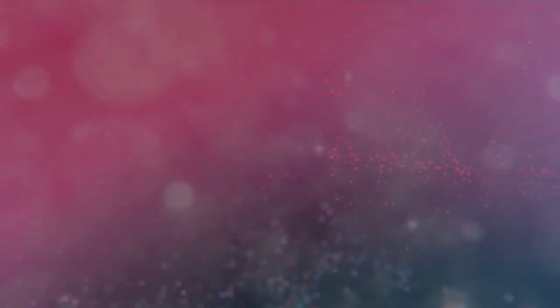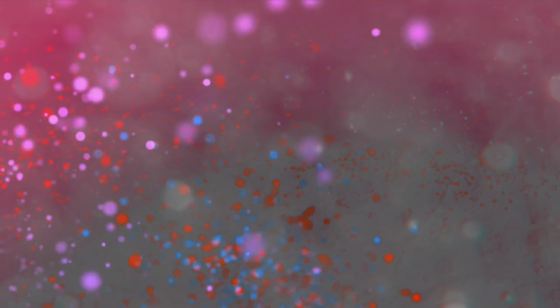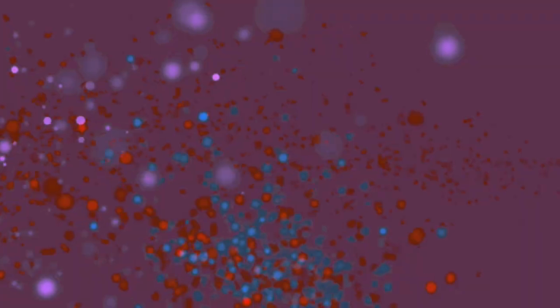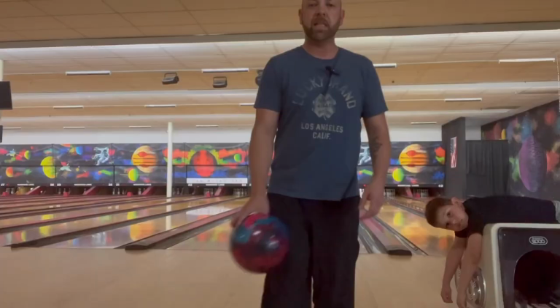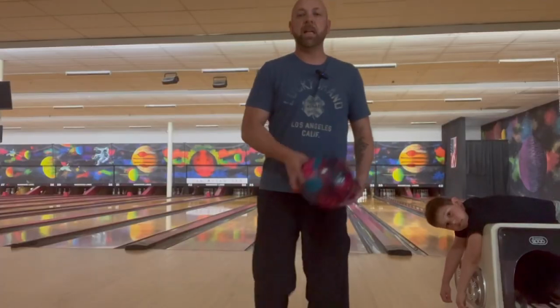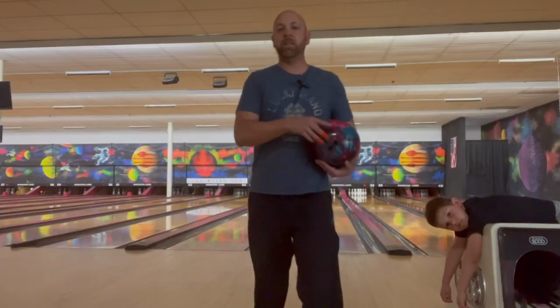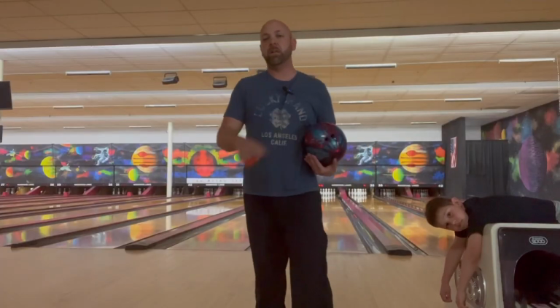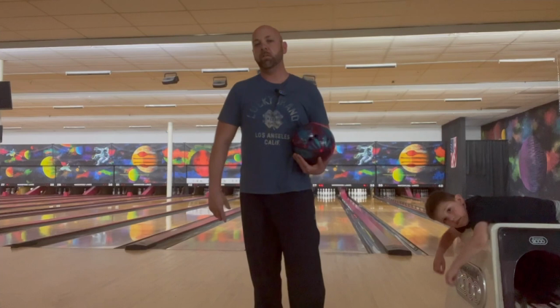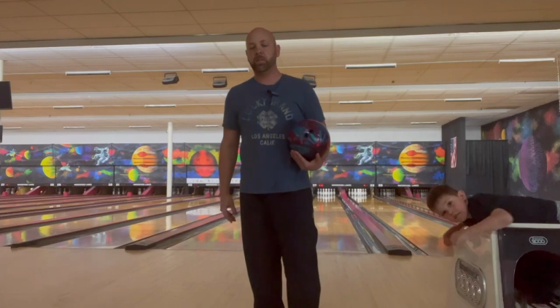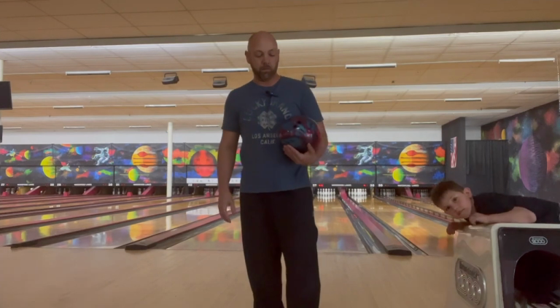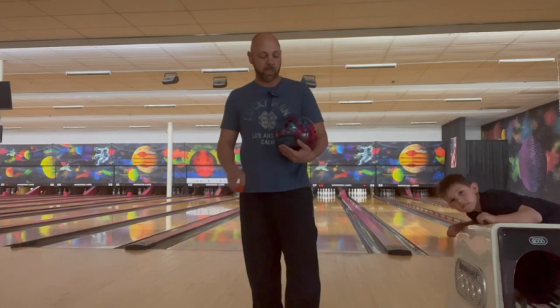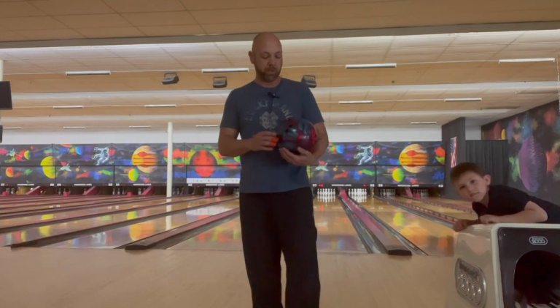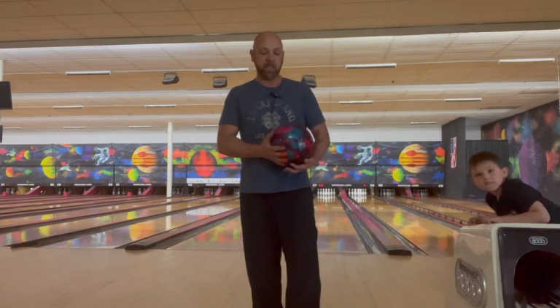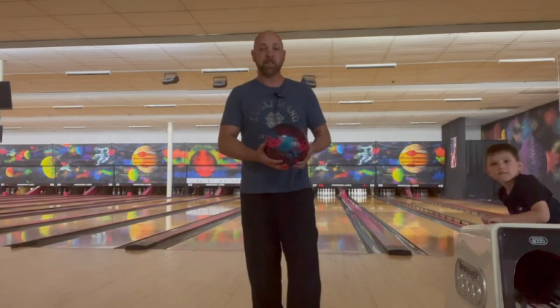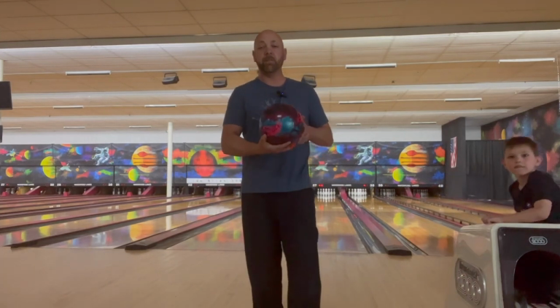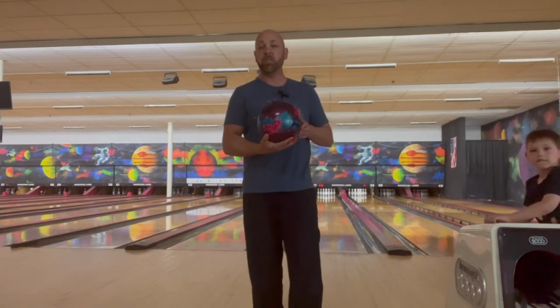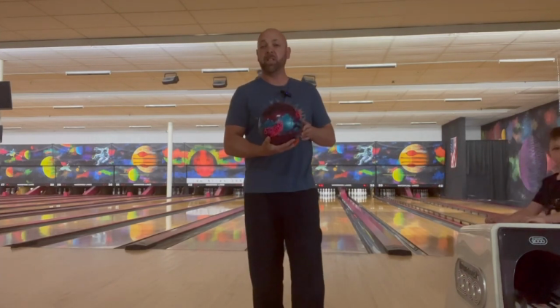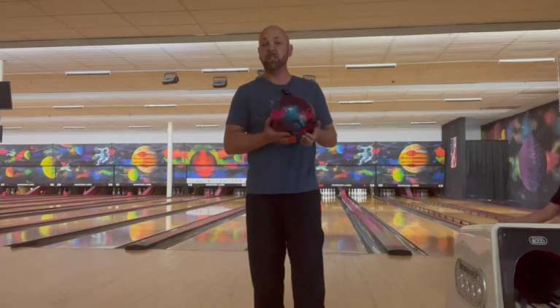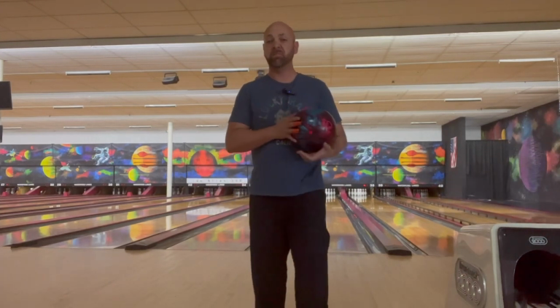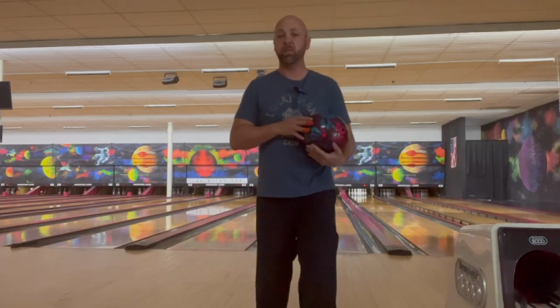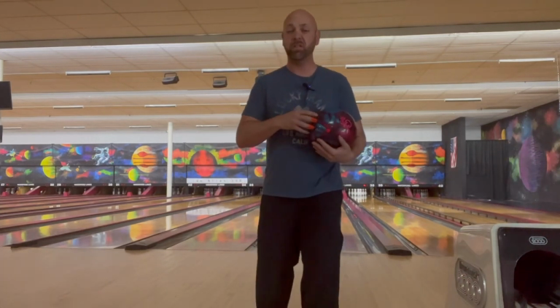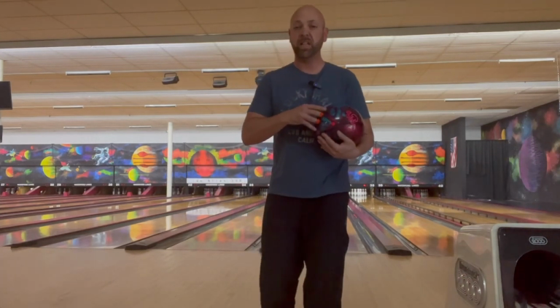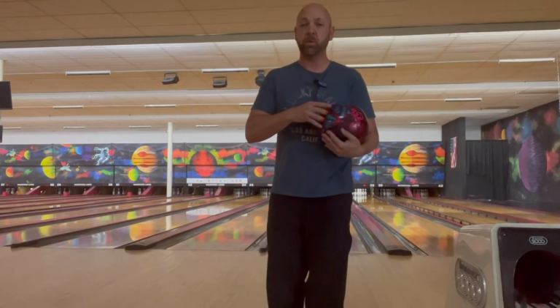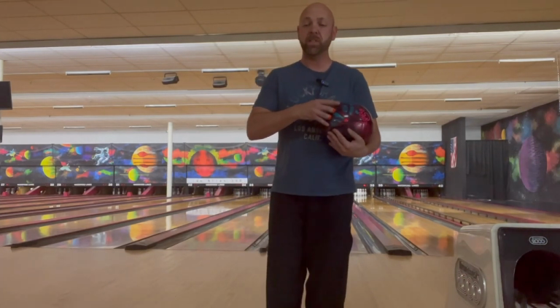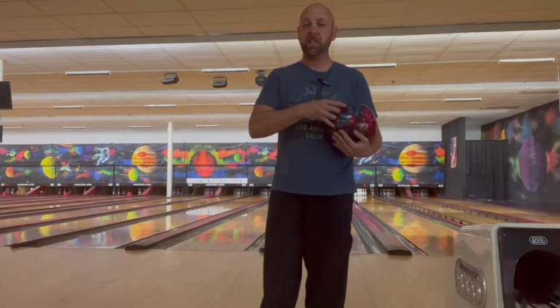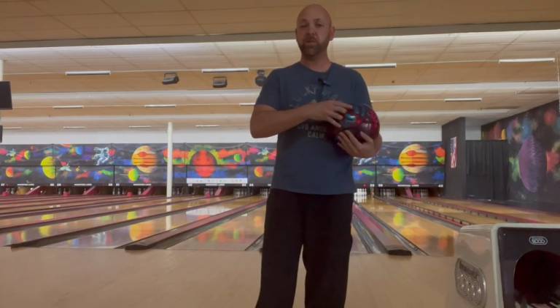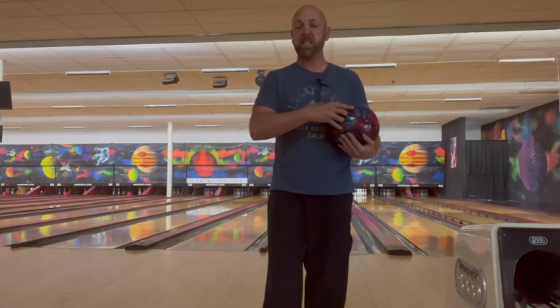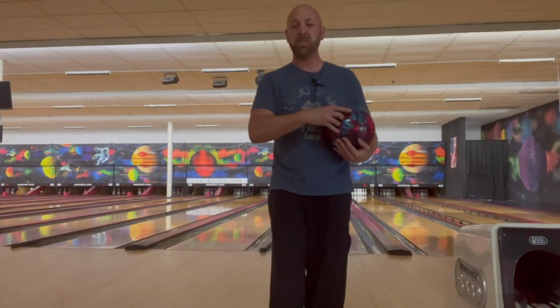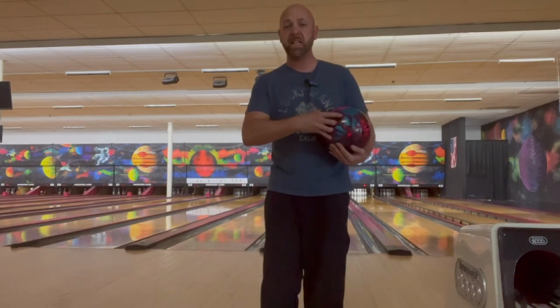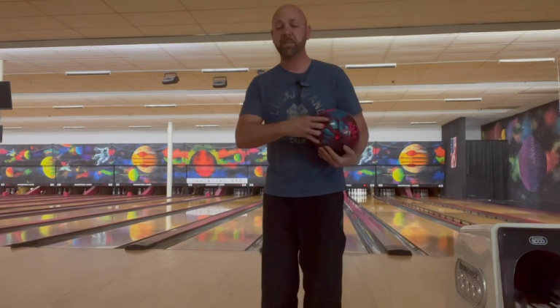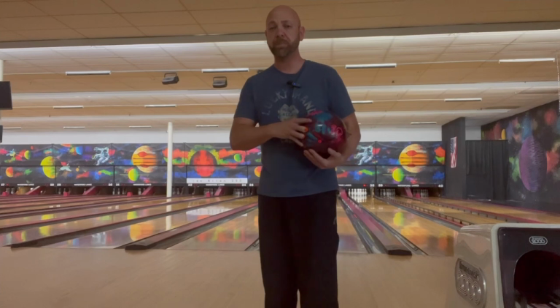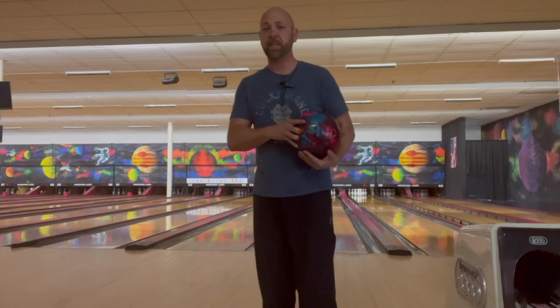All right, so today we are going to showcase the Graffiti Tracker, and we're doing that for this video just because — why not? This ball is pretty.